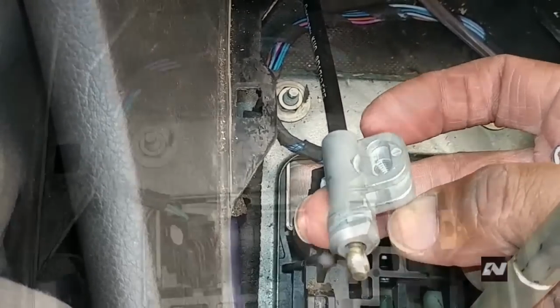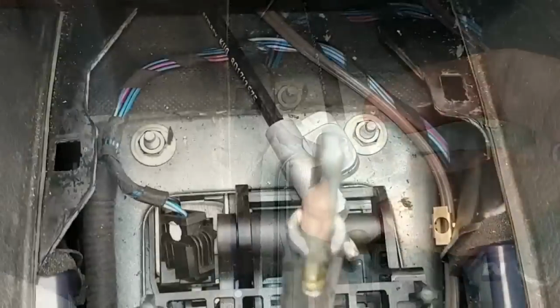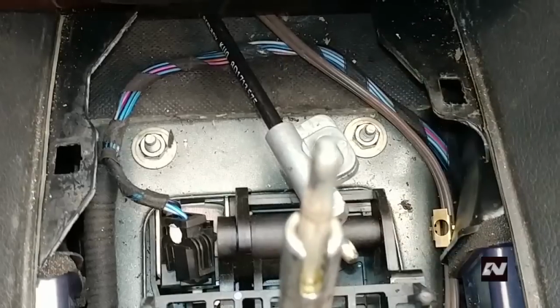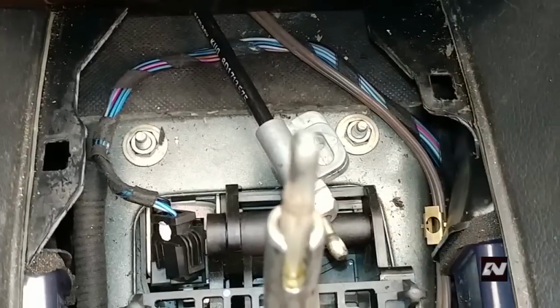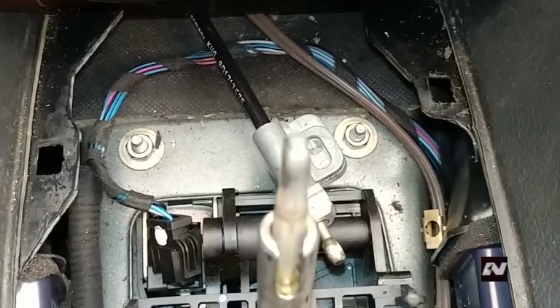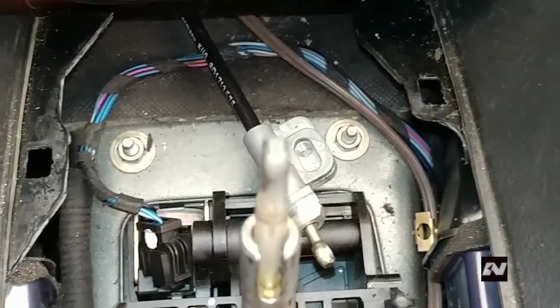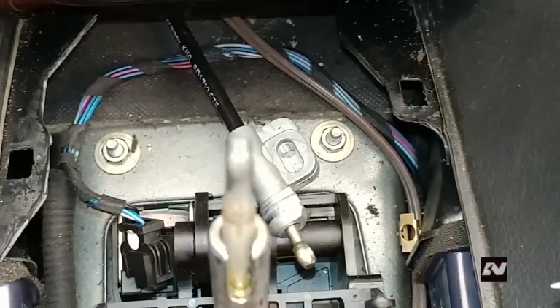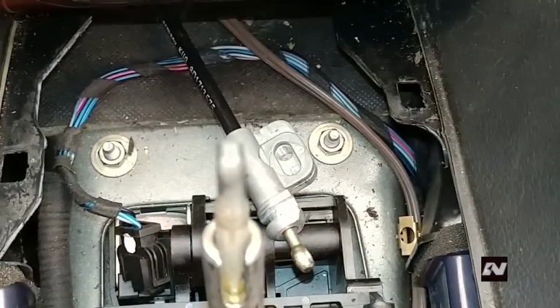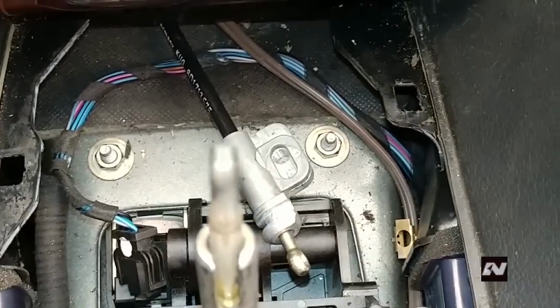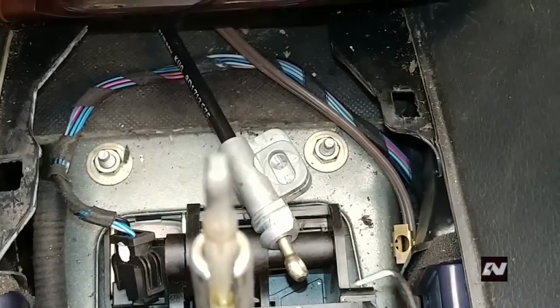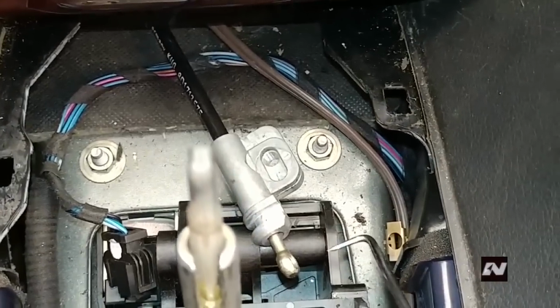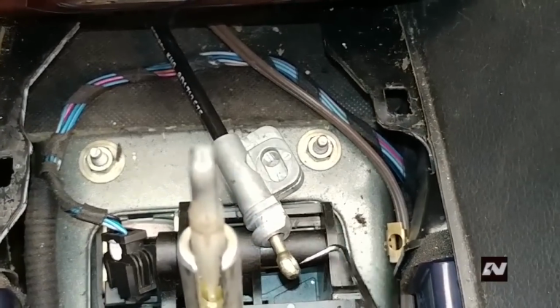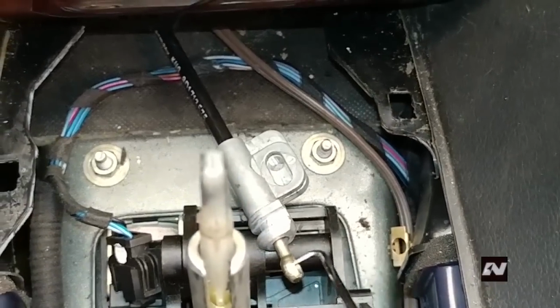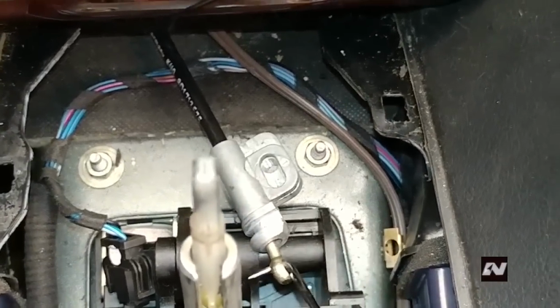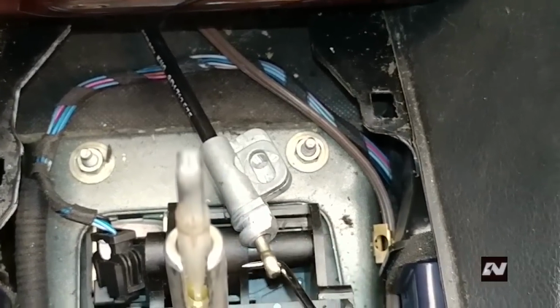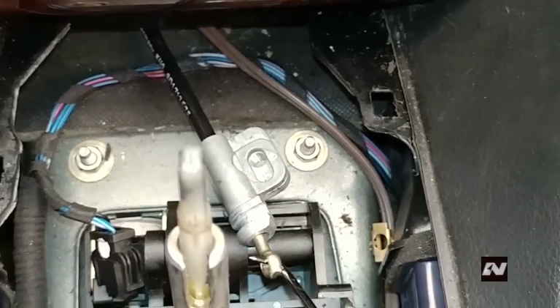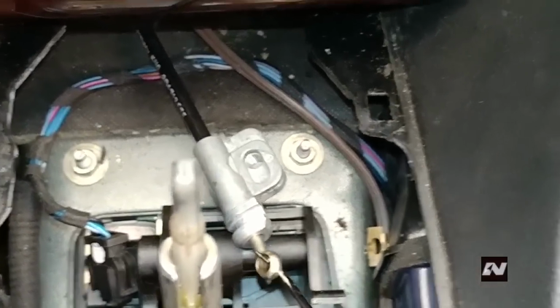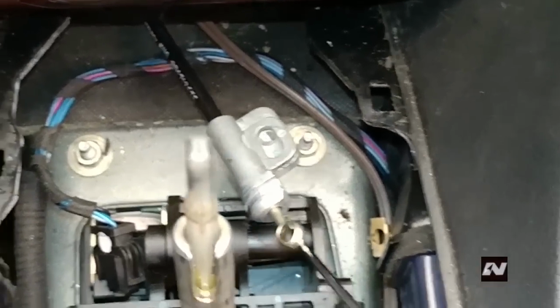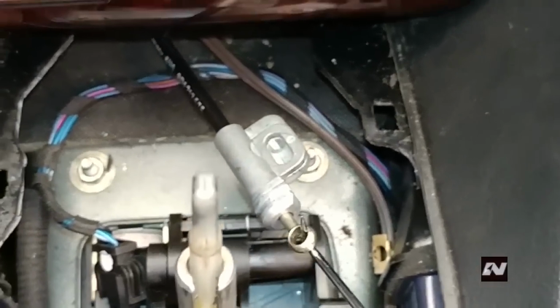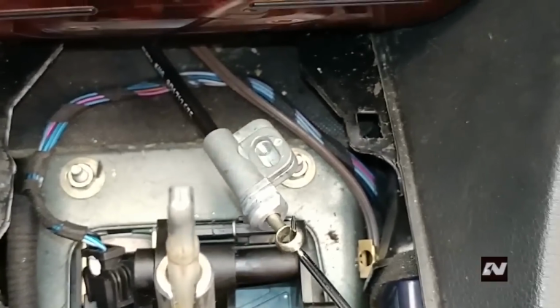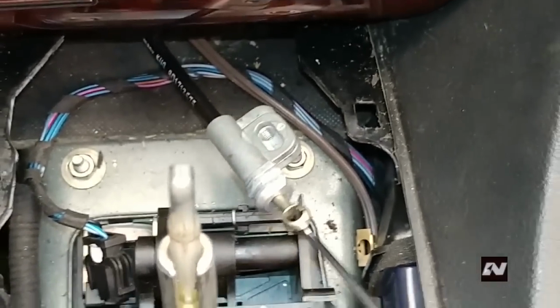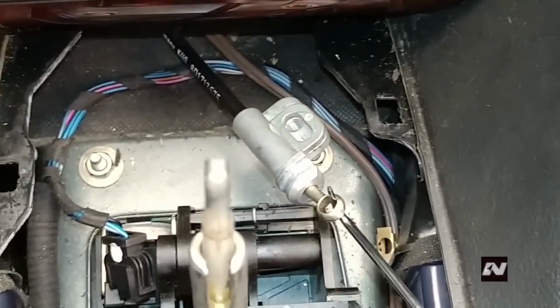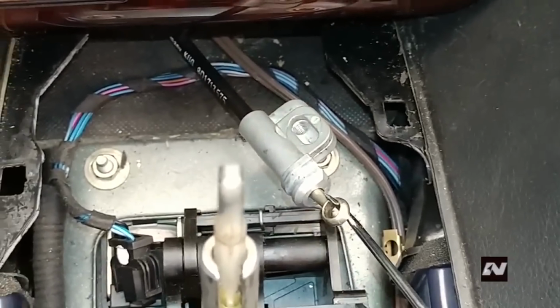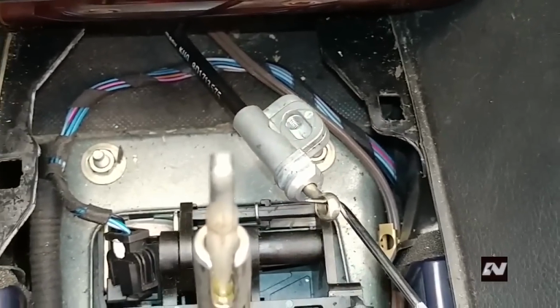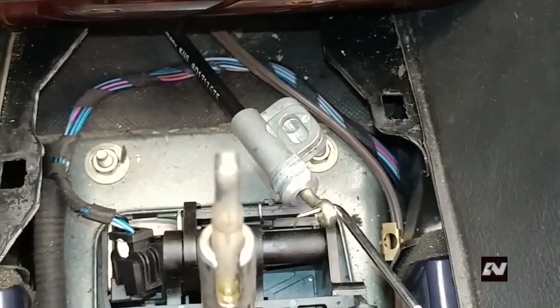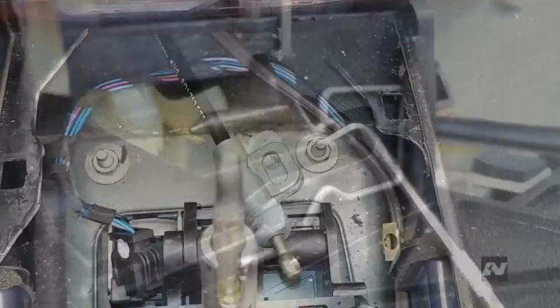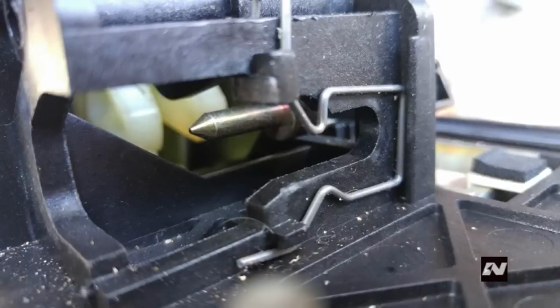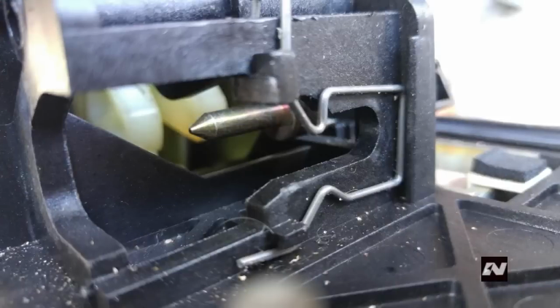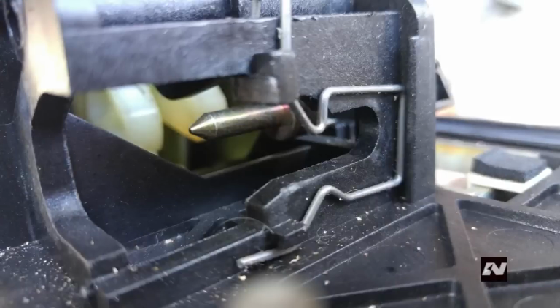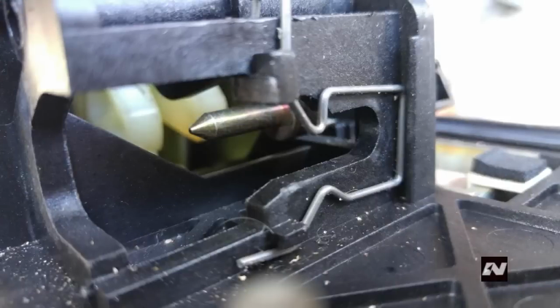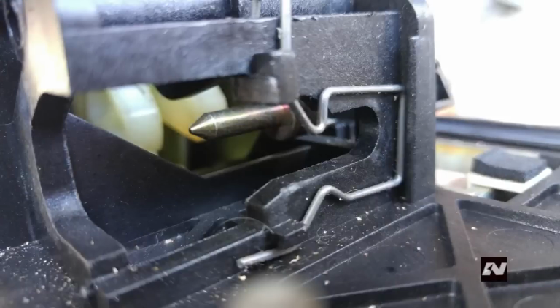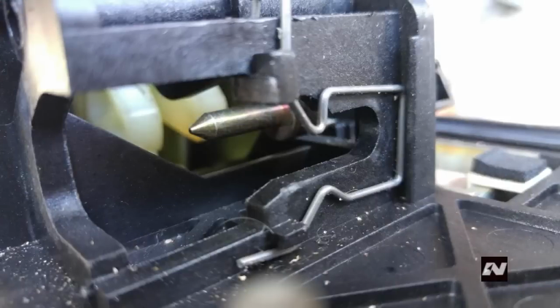Here is a close-up view. This is the end of the cable. The end of the cable goes over this pin inside the selector mechanism.